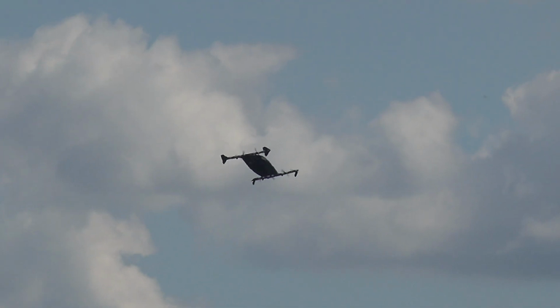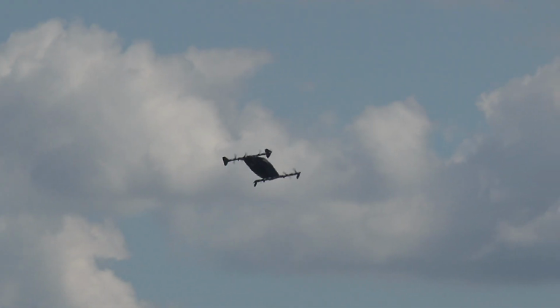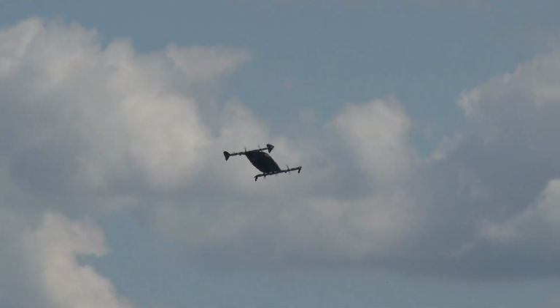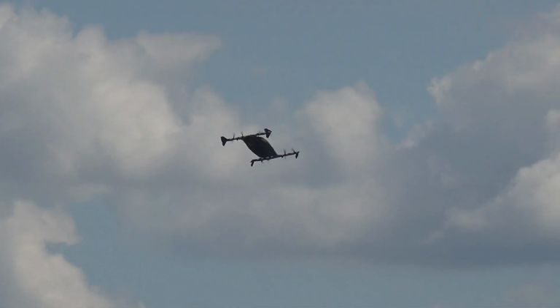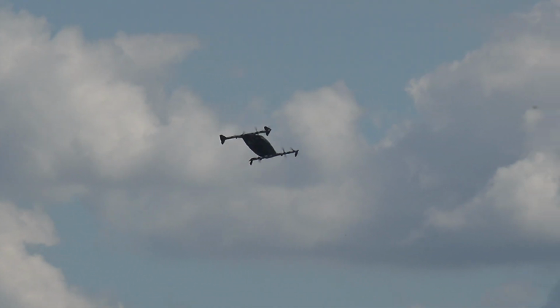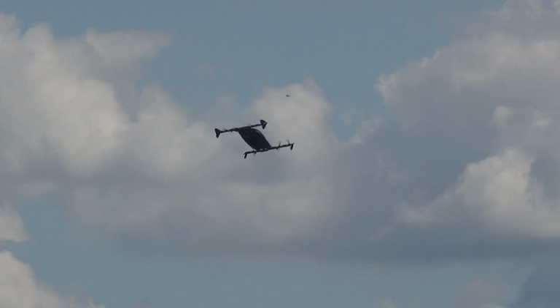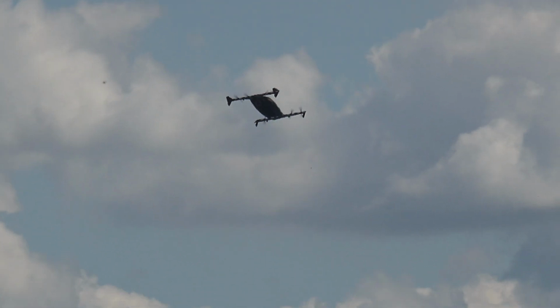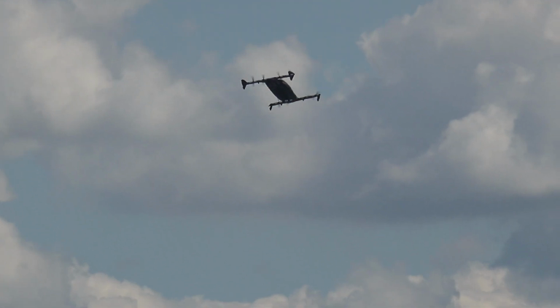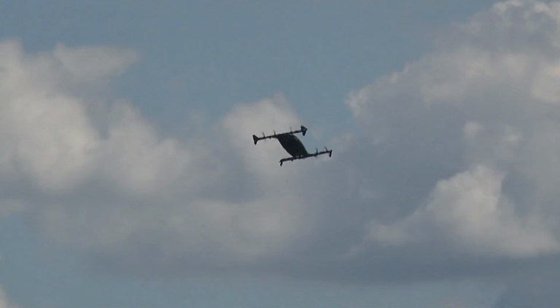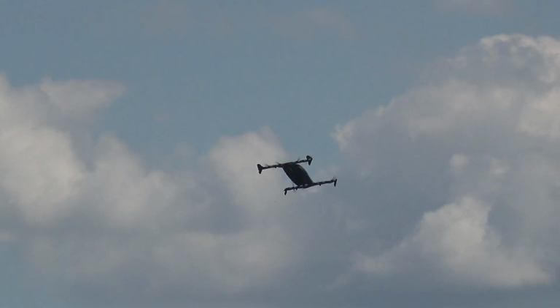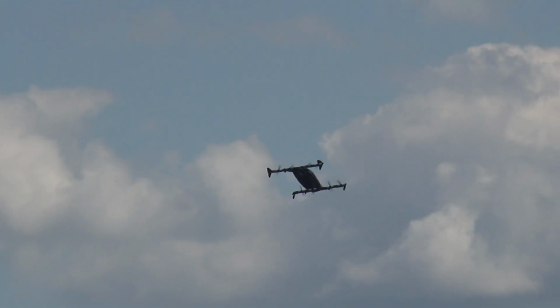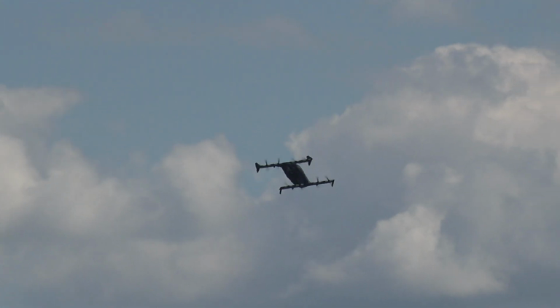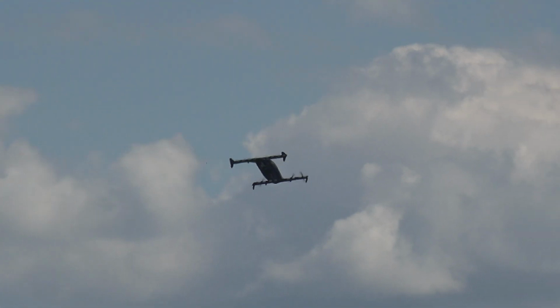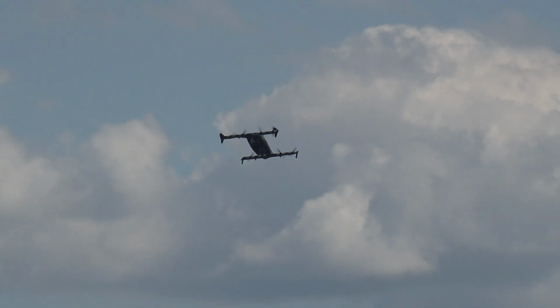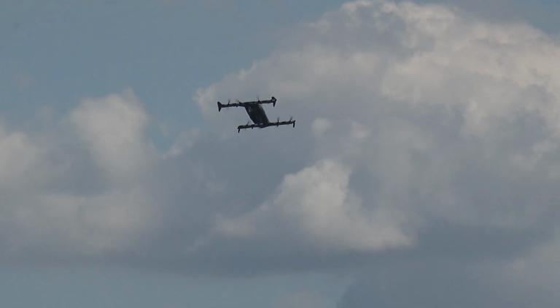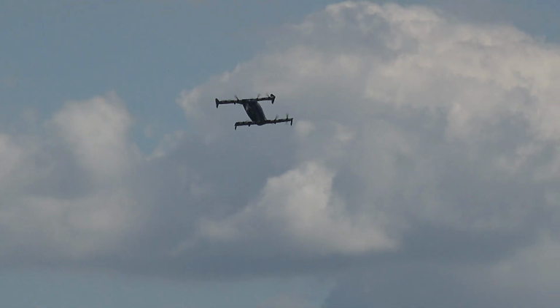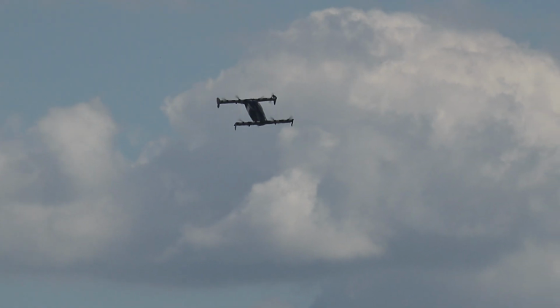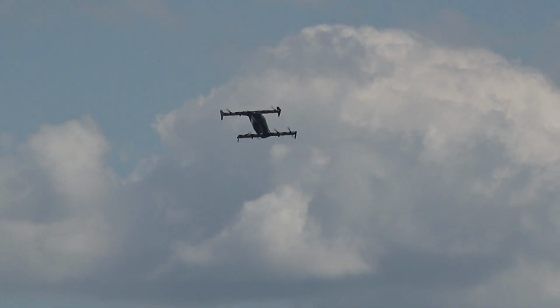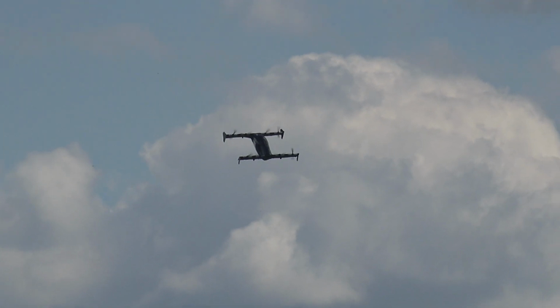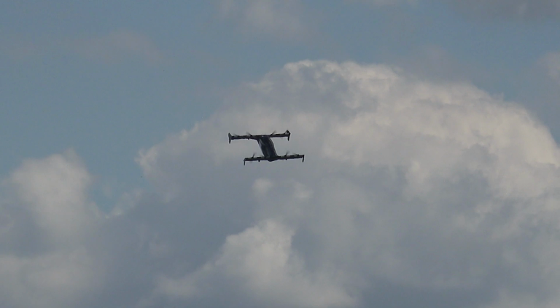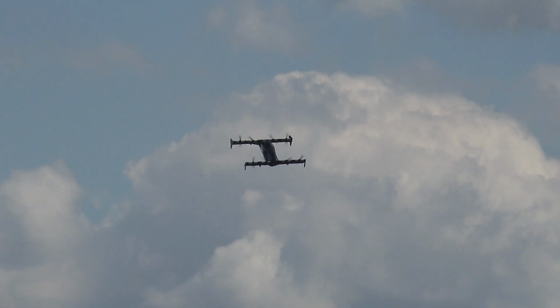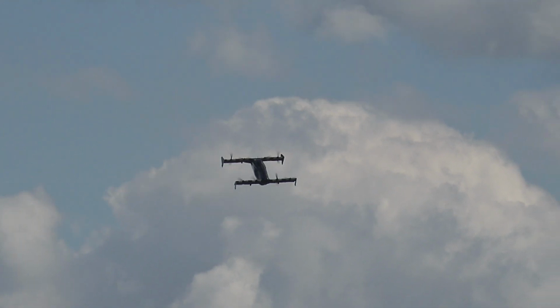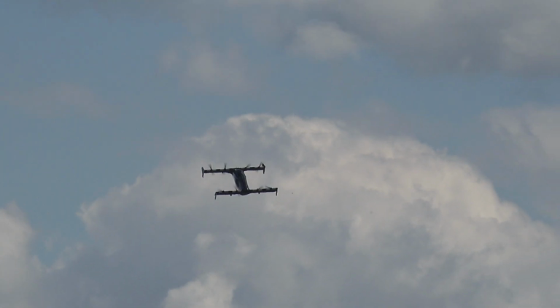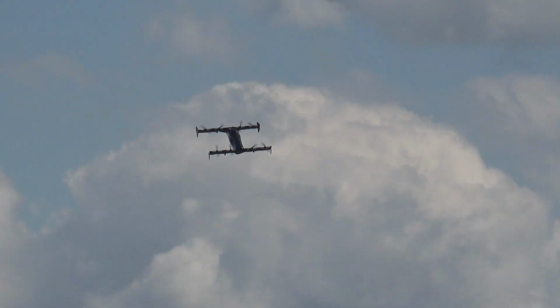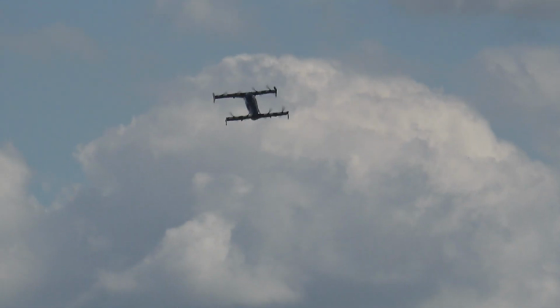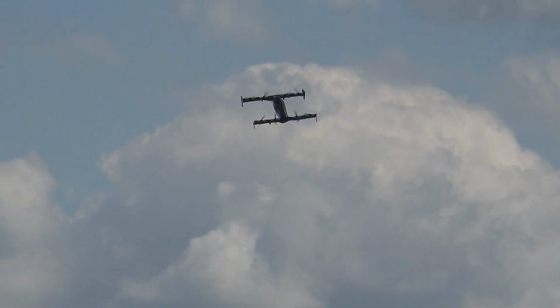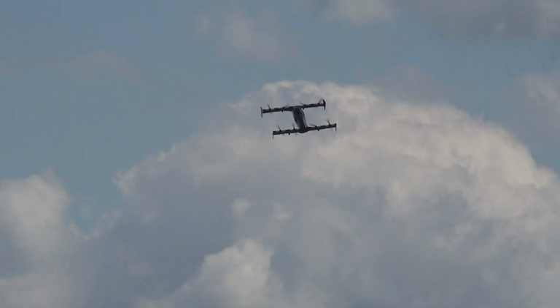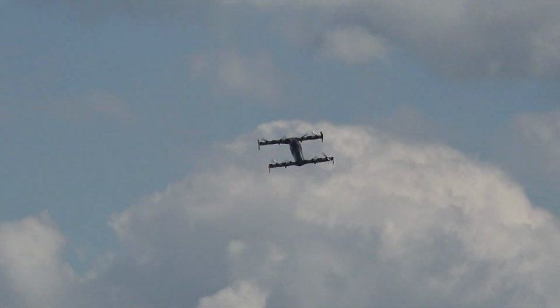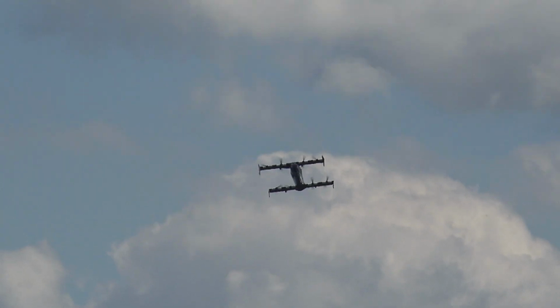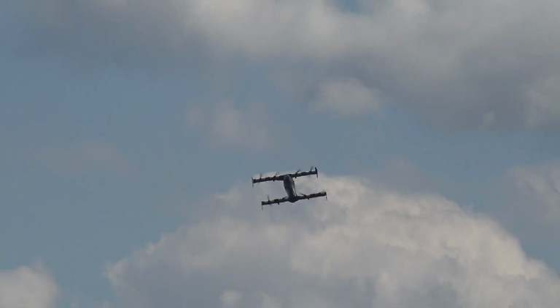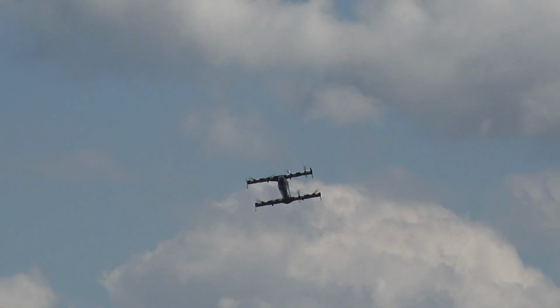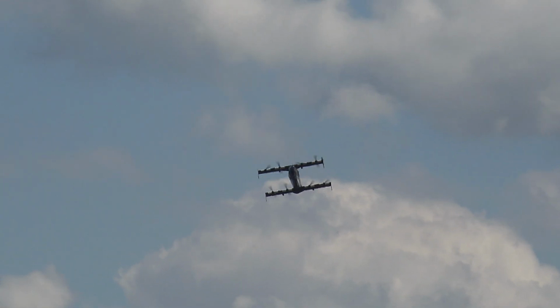It acts almost exactly like a drone with just a perfect position hold — something I've never seen before in my experience.